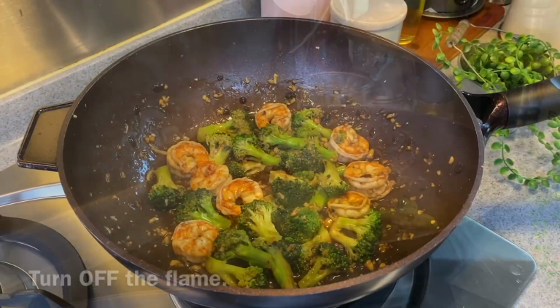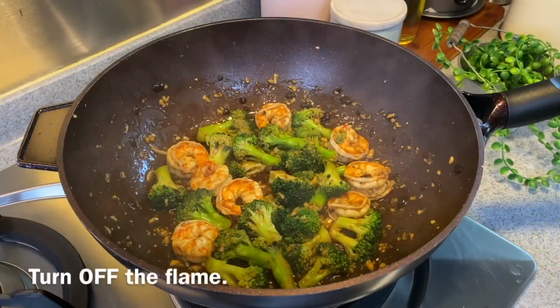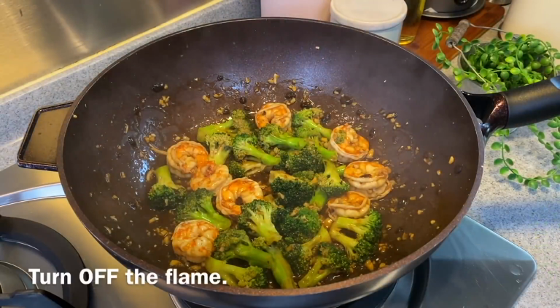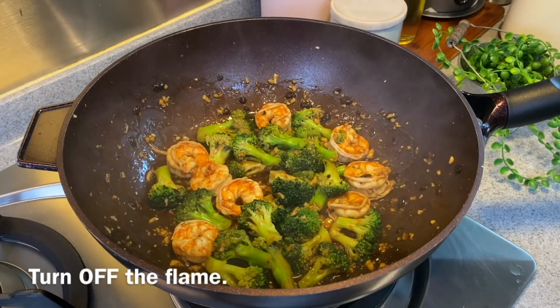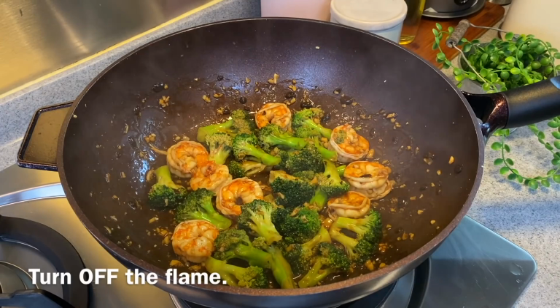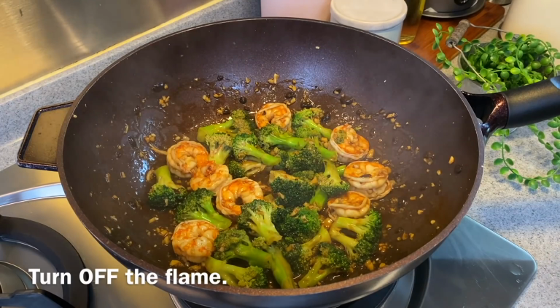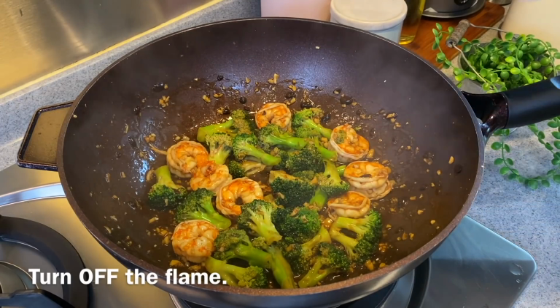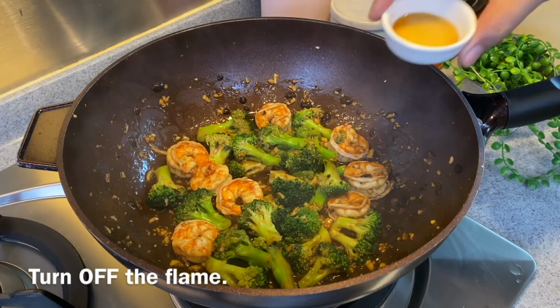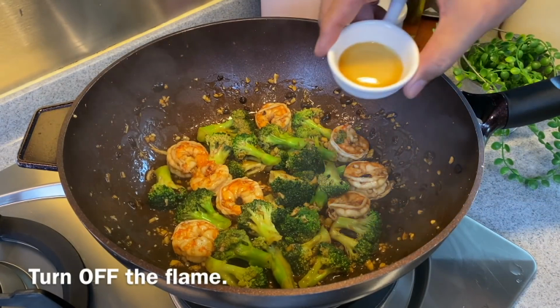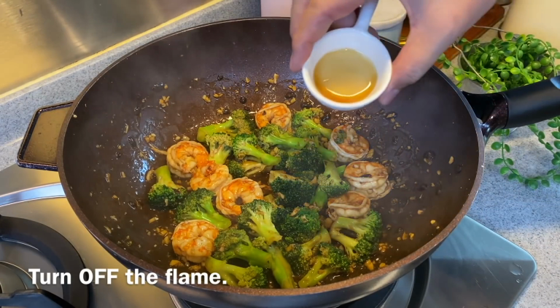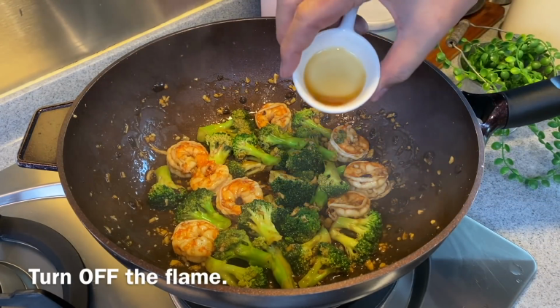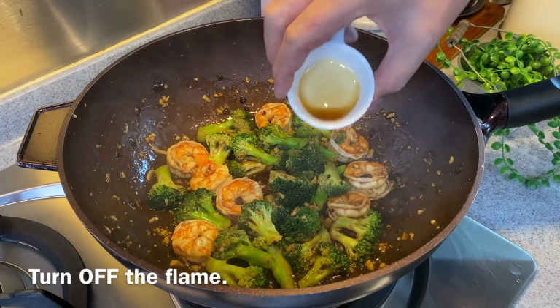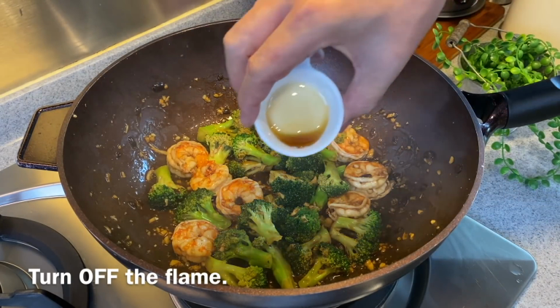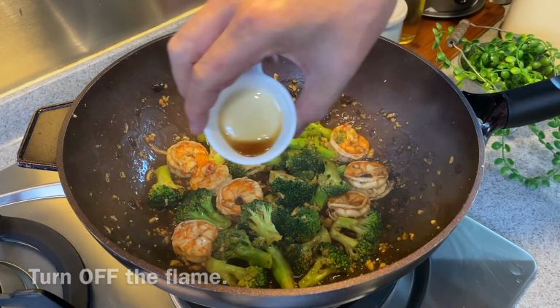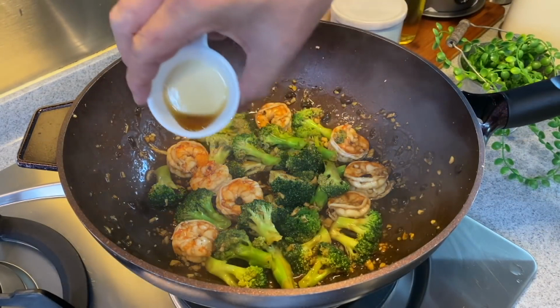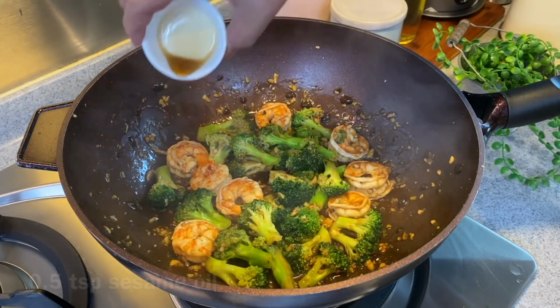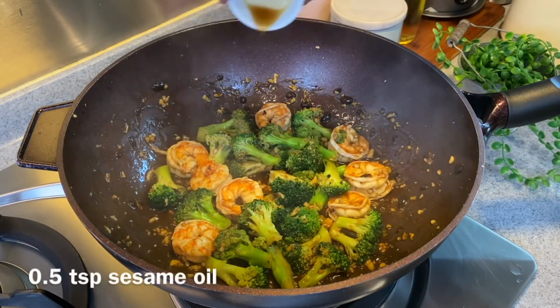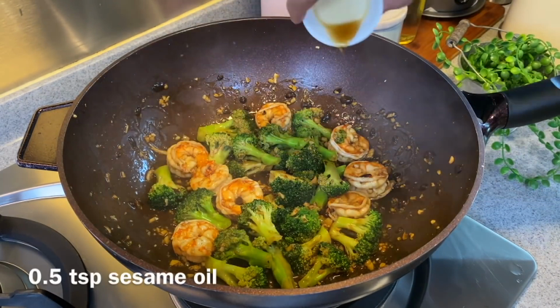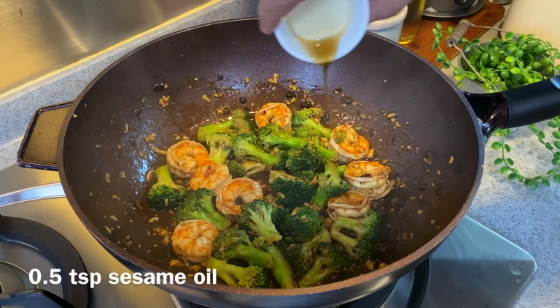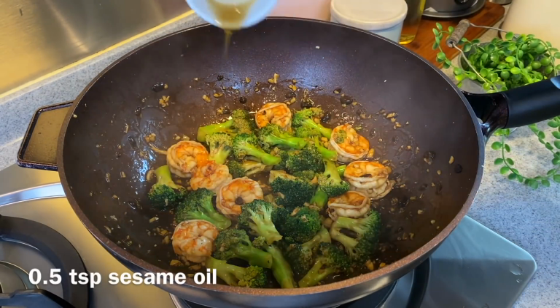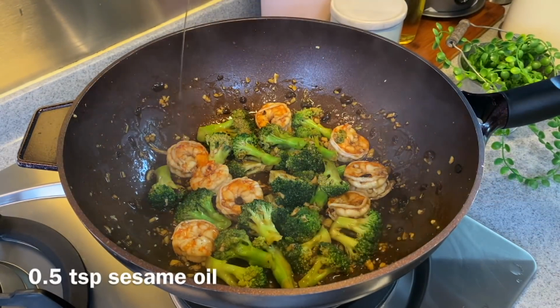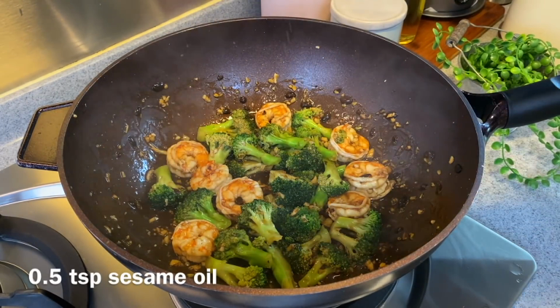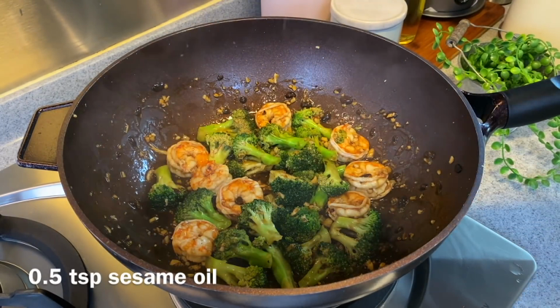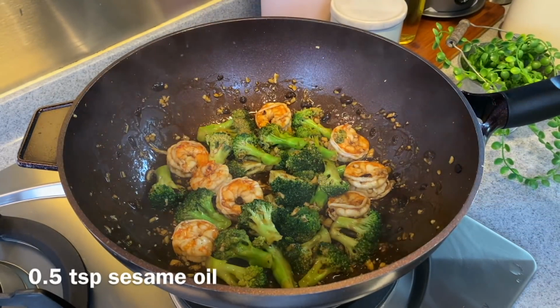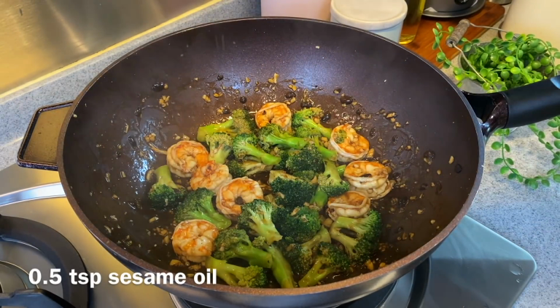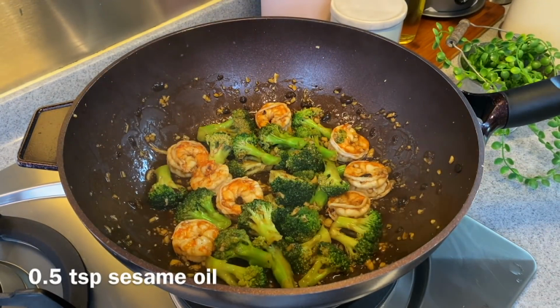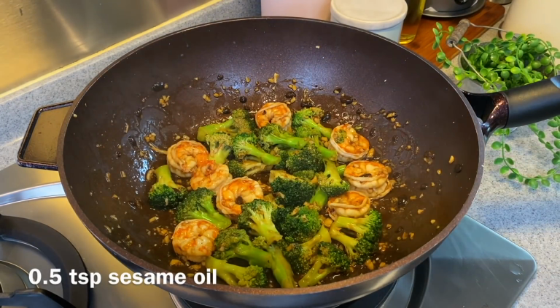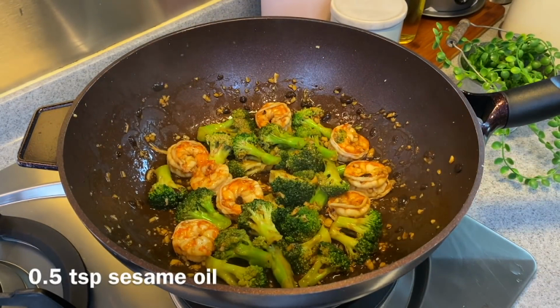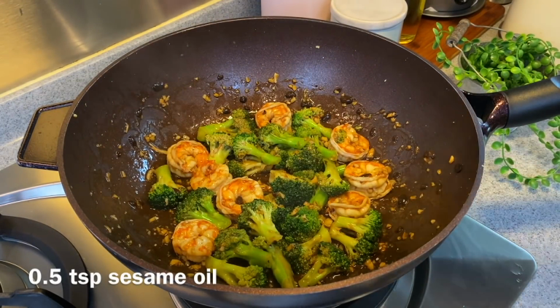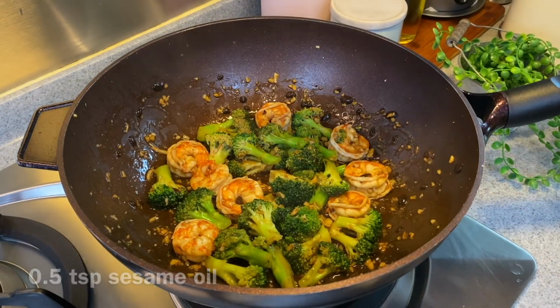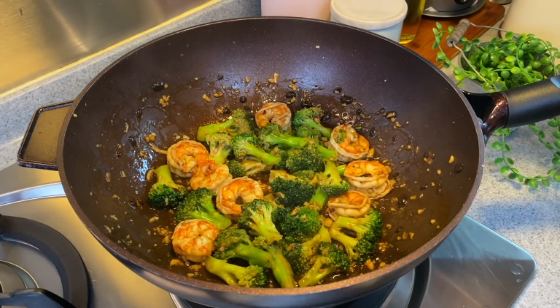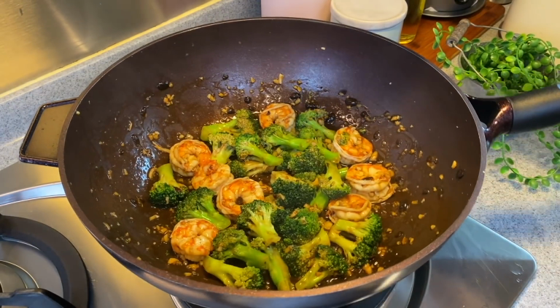Let's turn off the flame and we'll add in half a teaspoon of sesame oil. Time to serve our lunch.